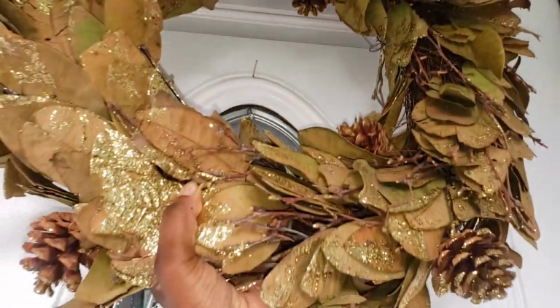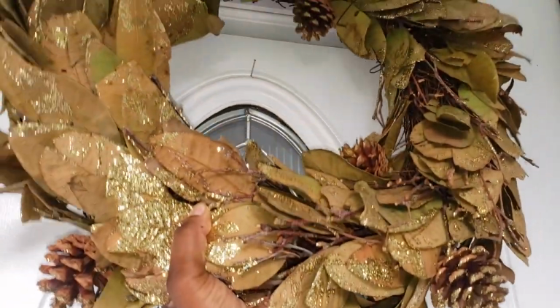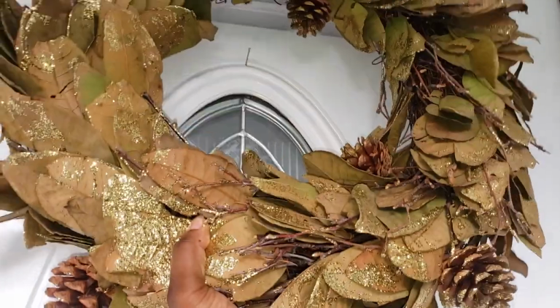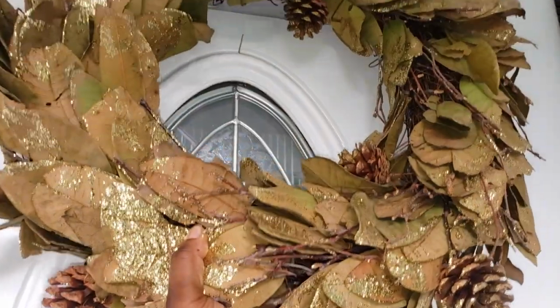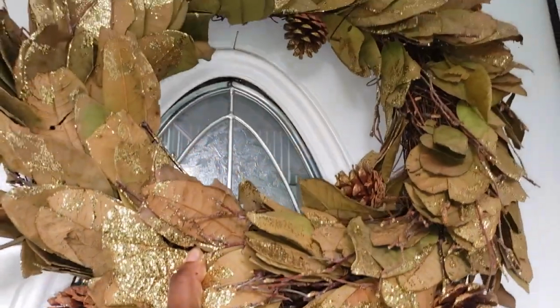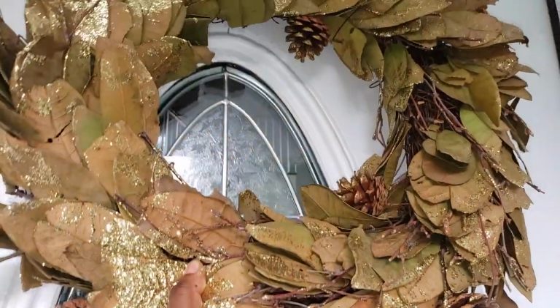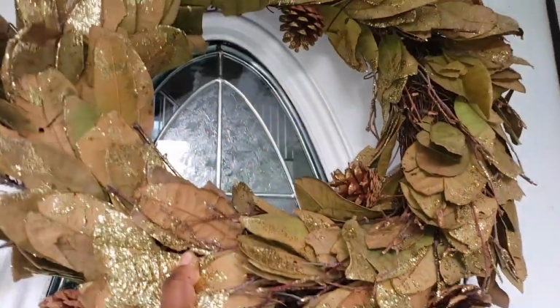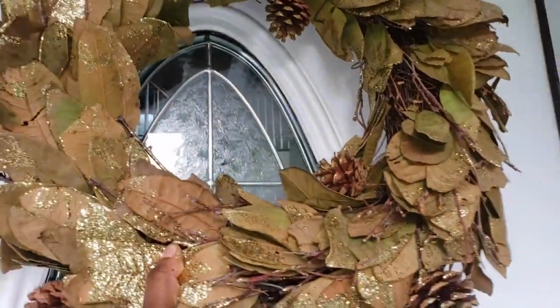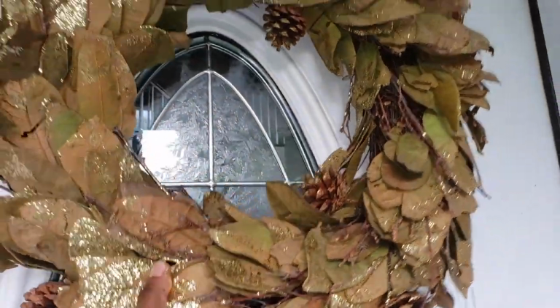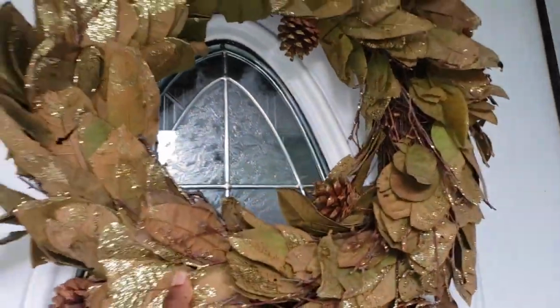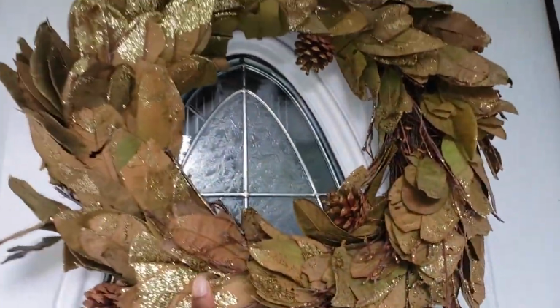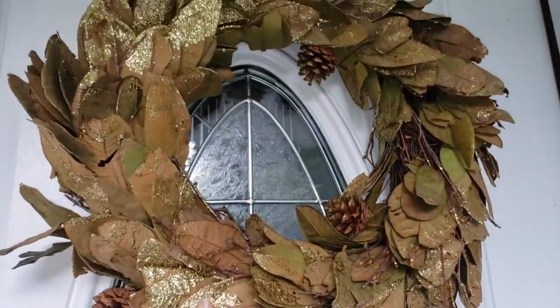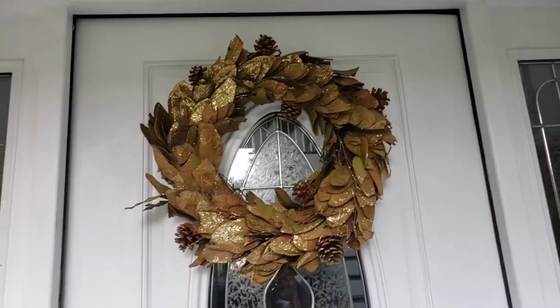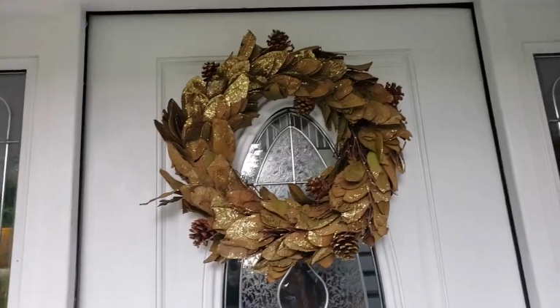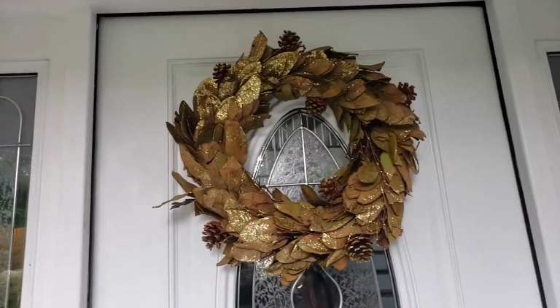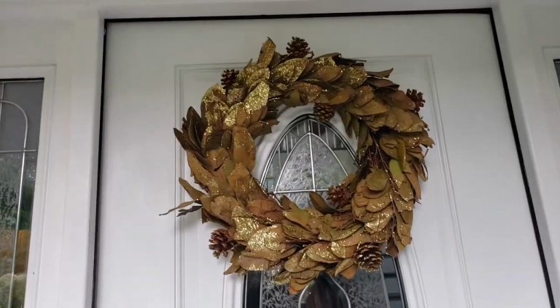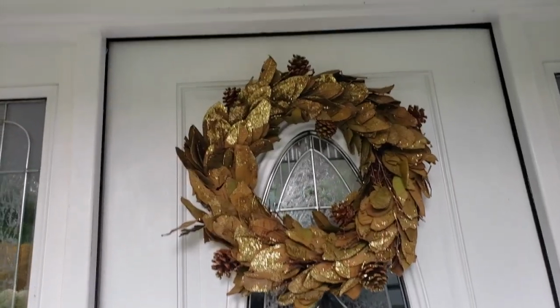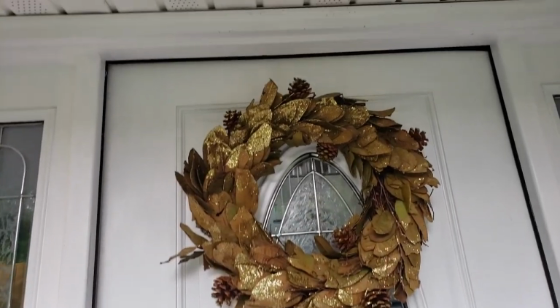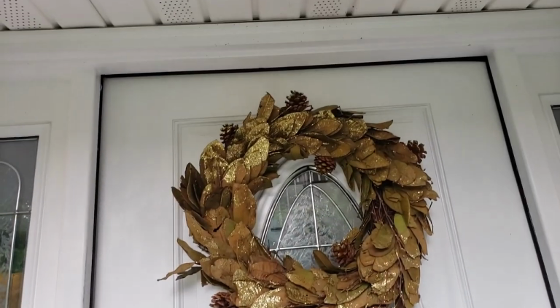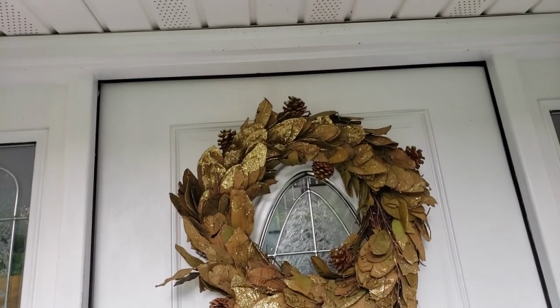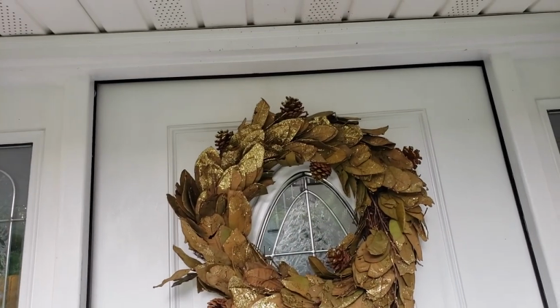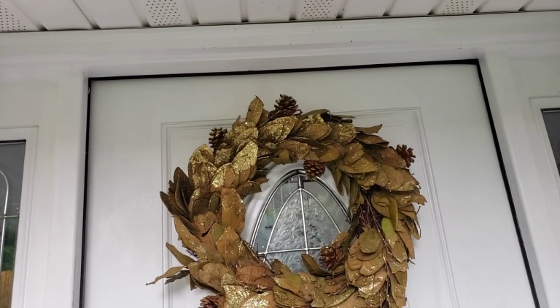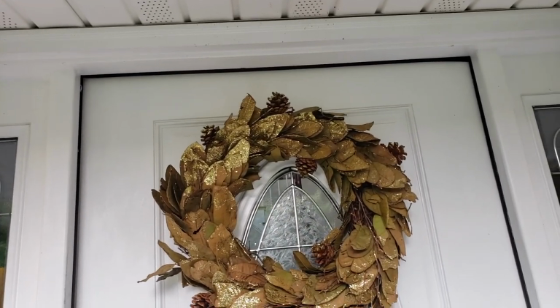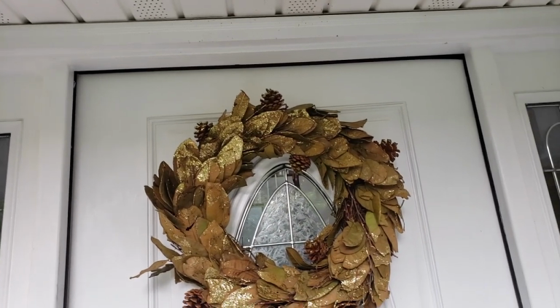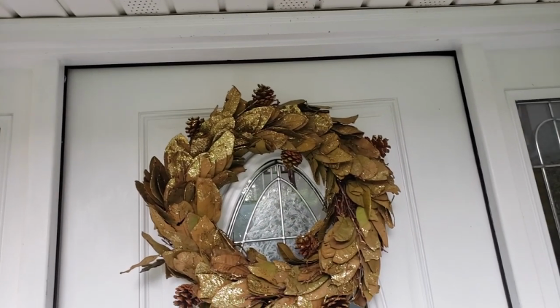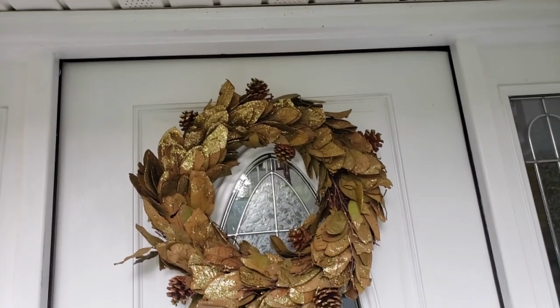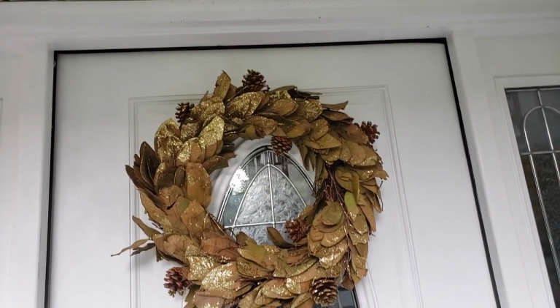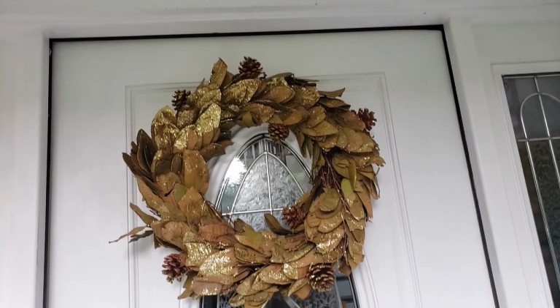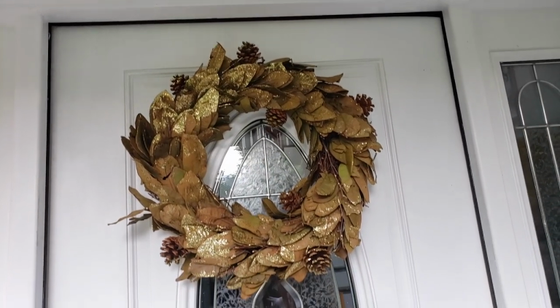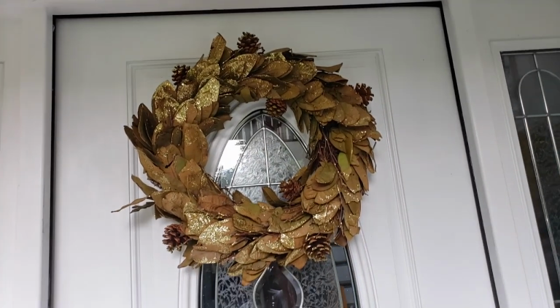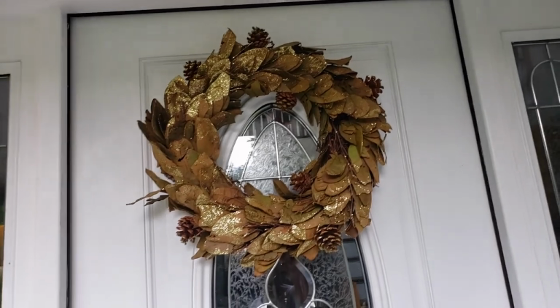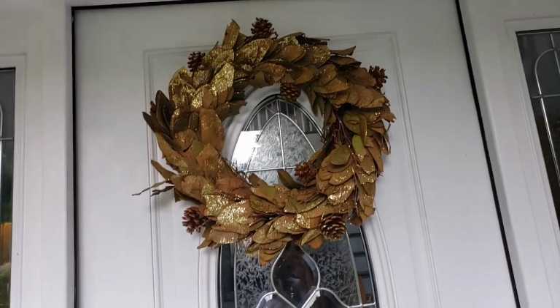This wreath — I got it from Macy's Backstage last year. I really did not feel like getting a new one this year.